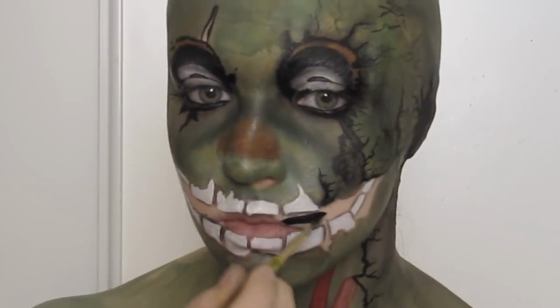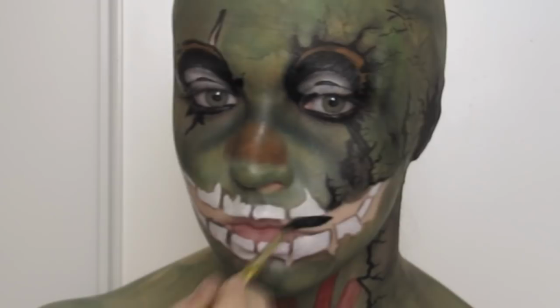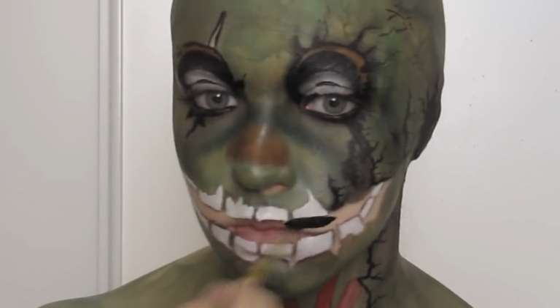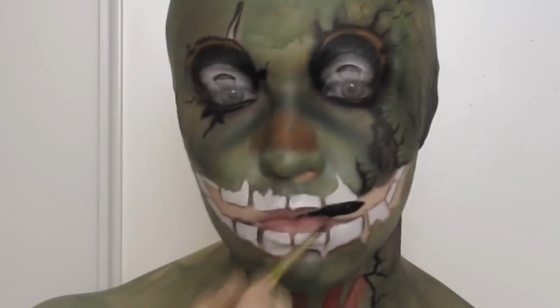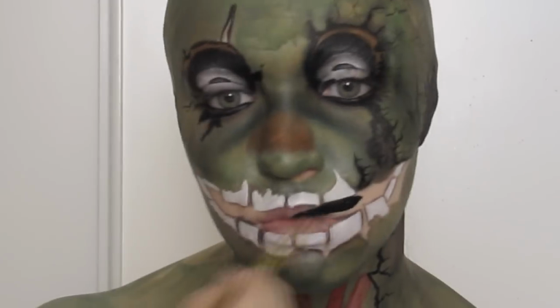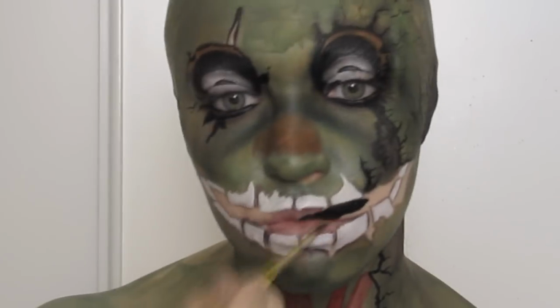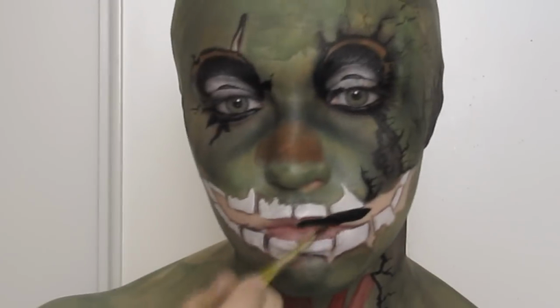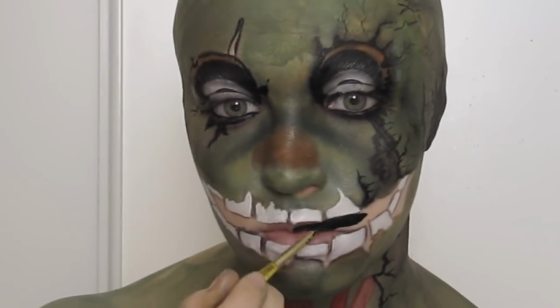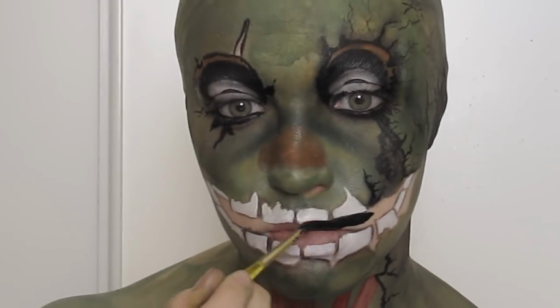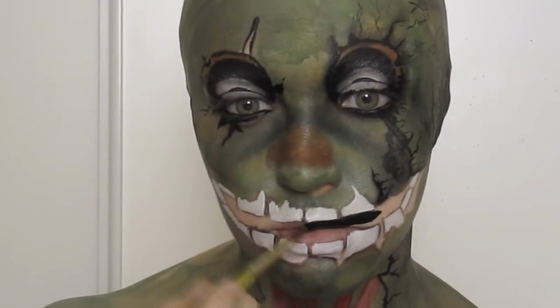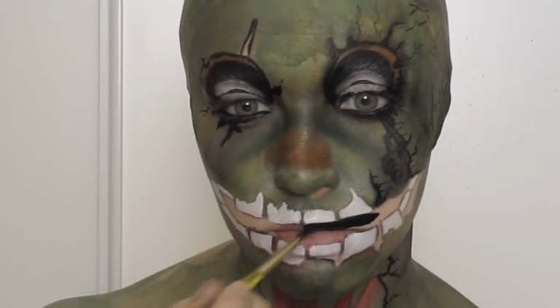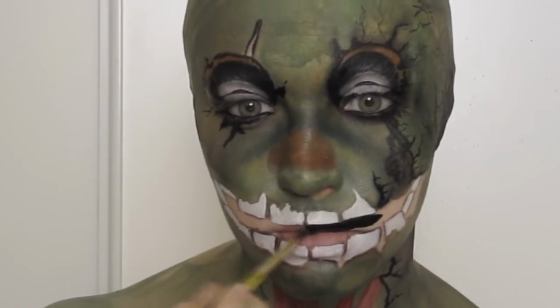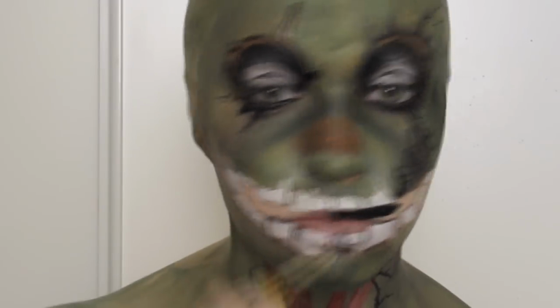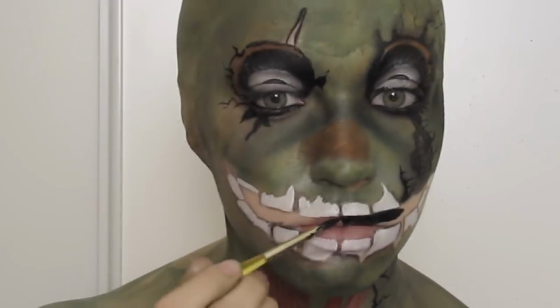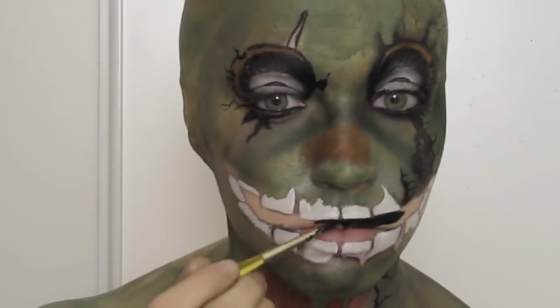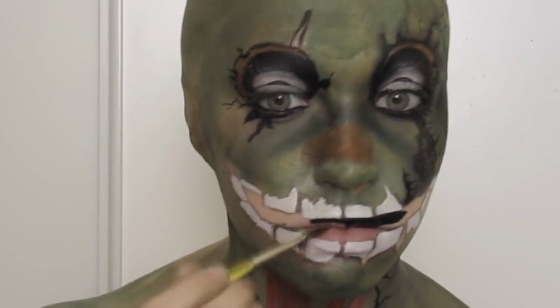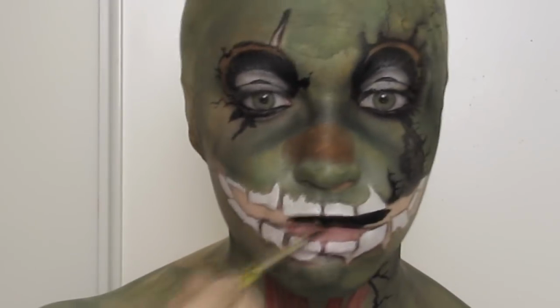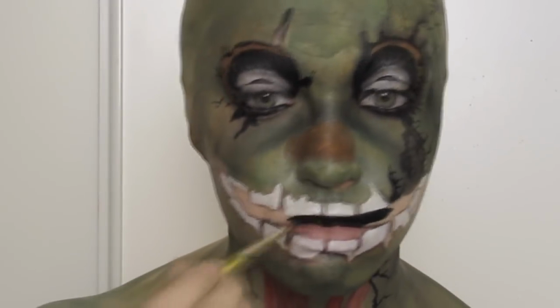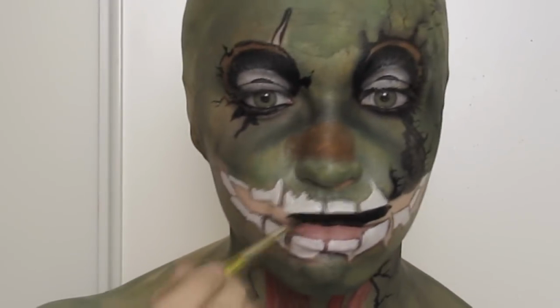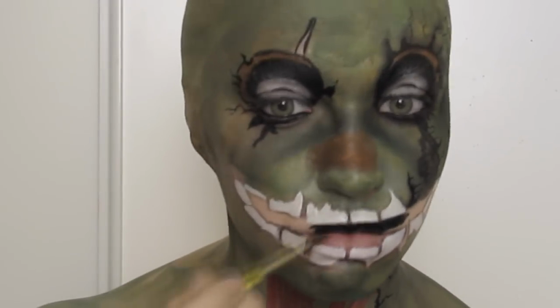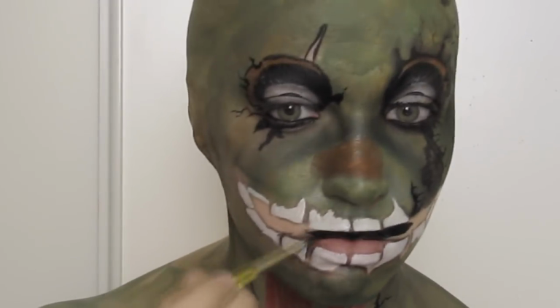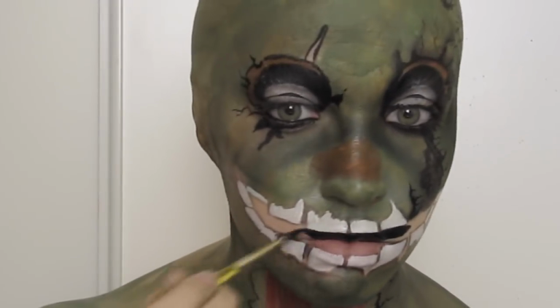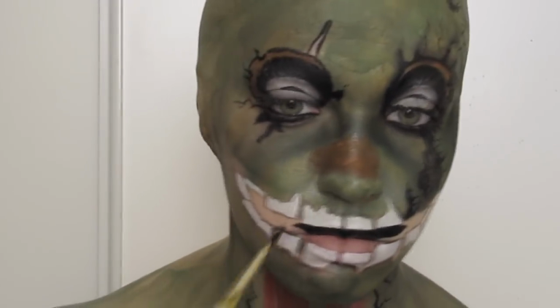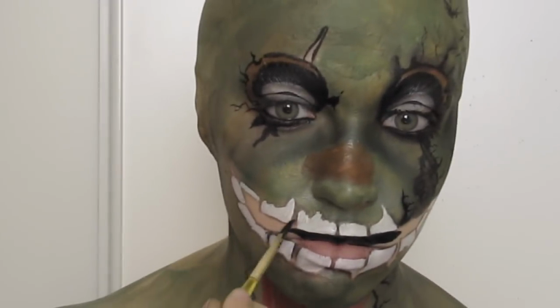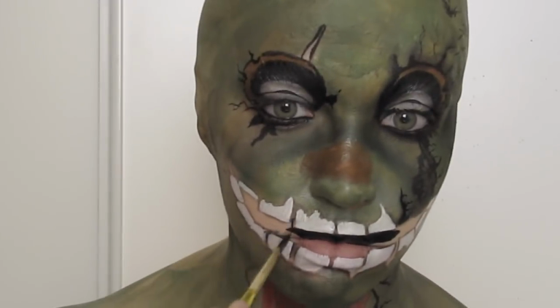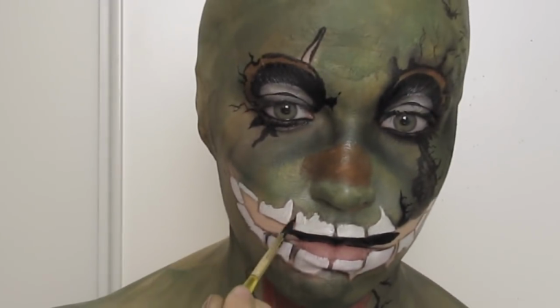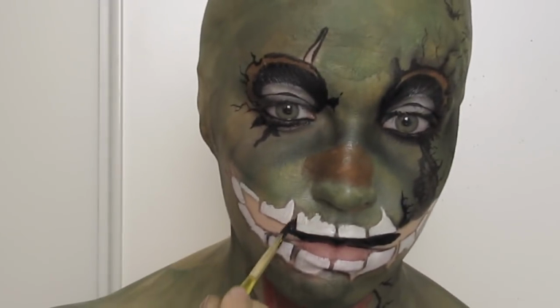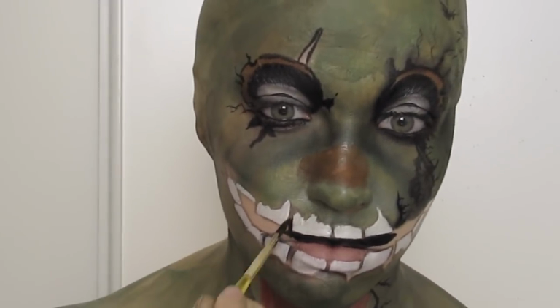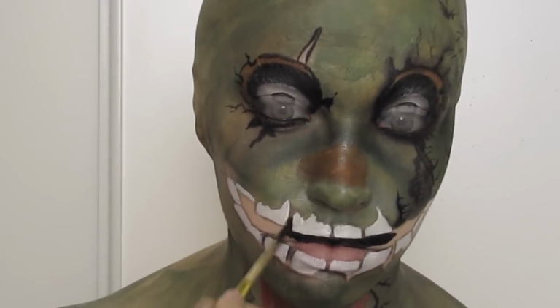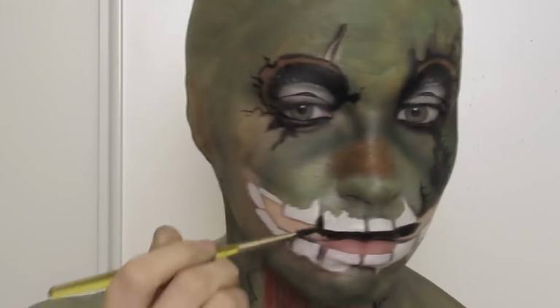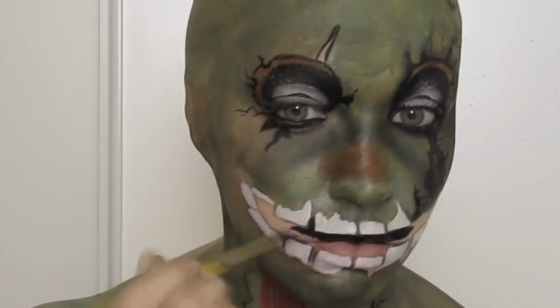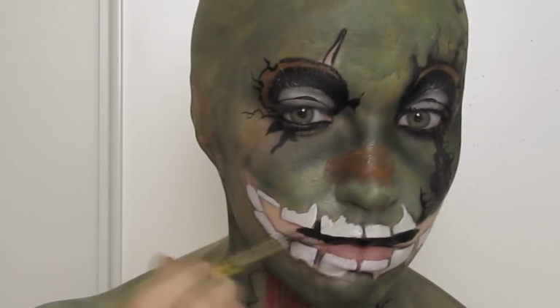I filled in the remainder with black and used a detail brush to go between the teeth and help shape them further if they needed it.